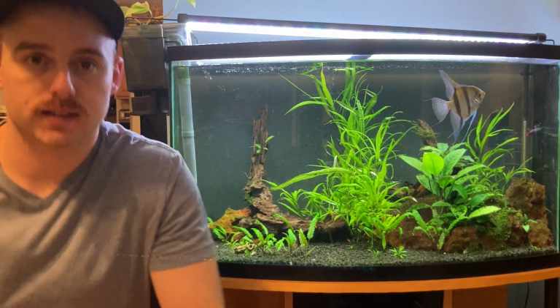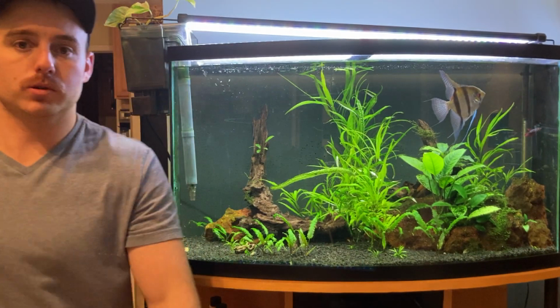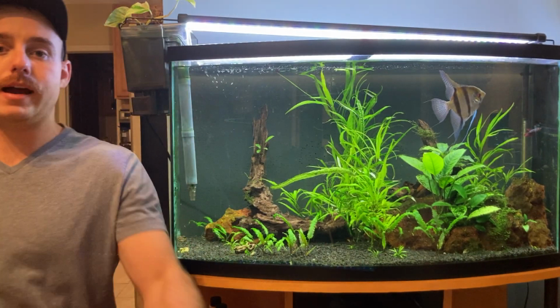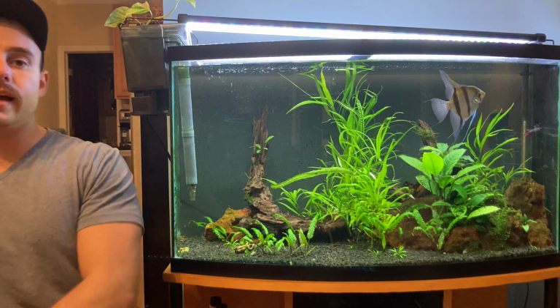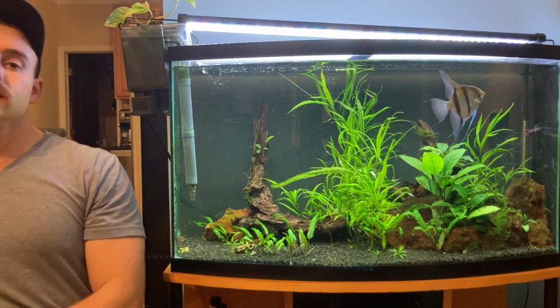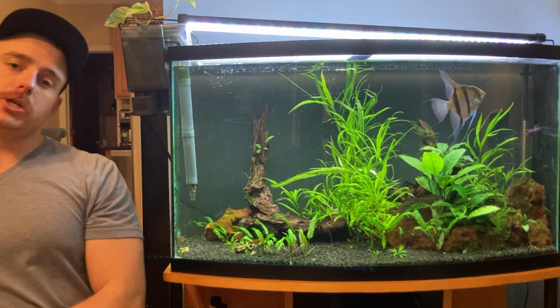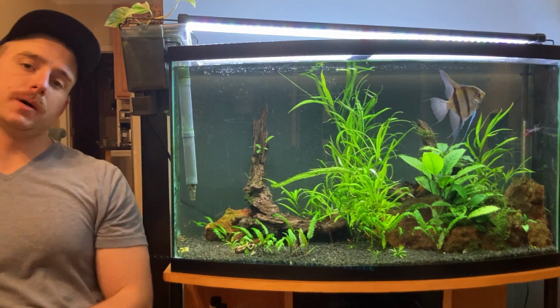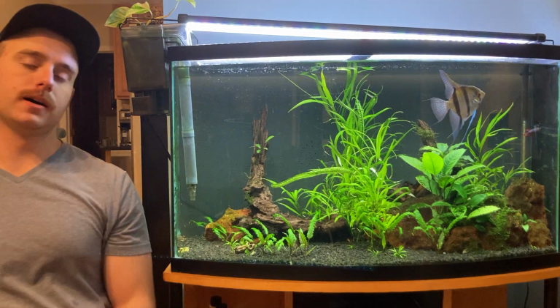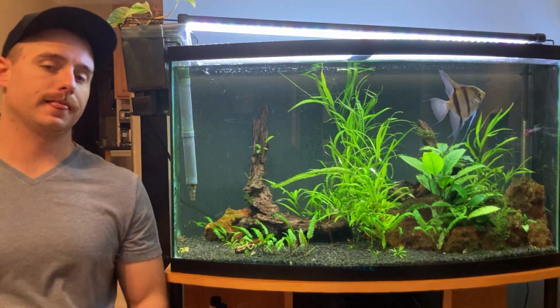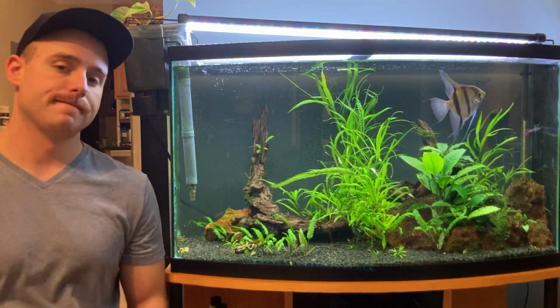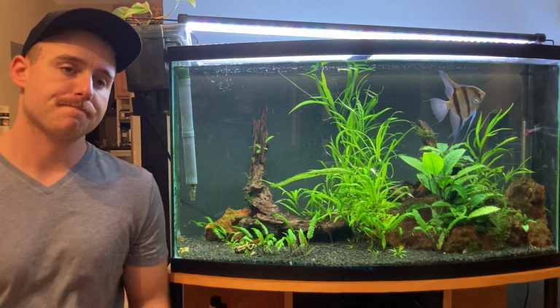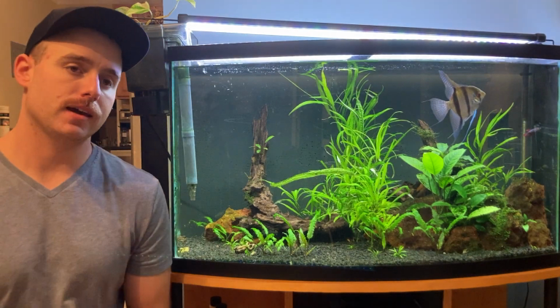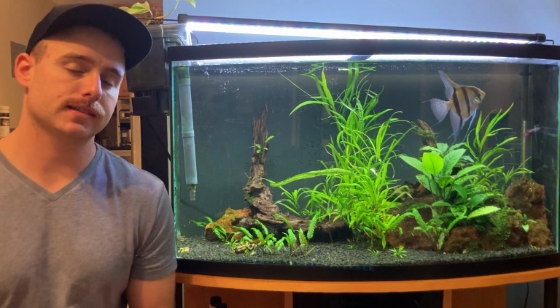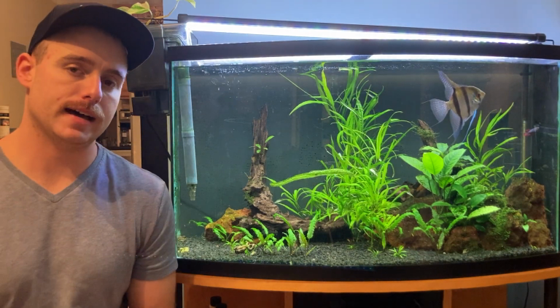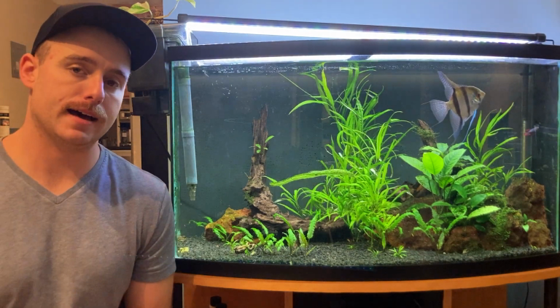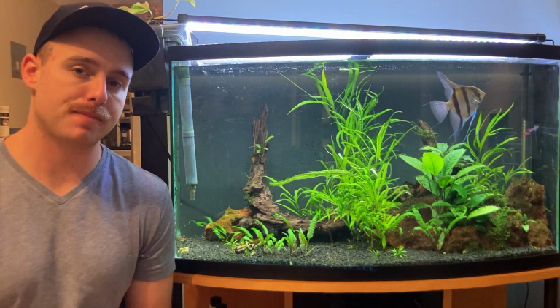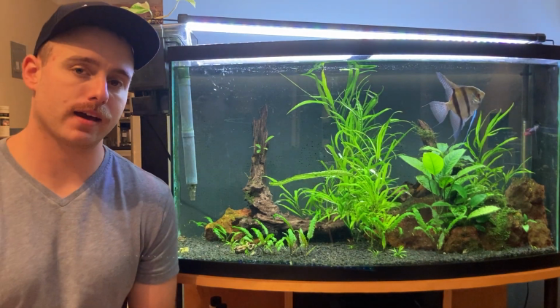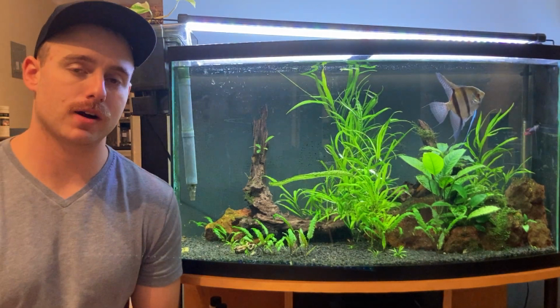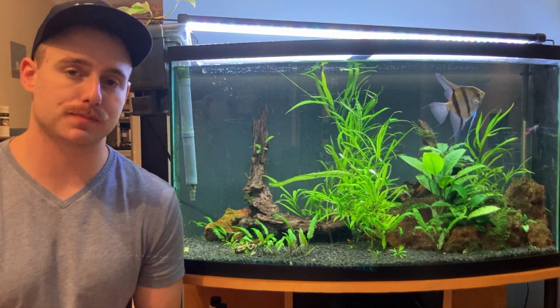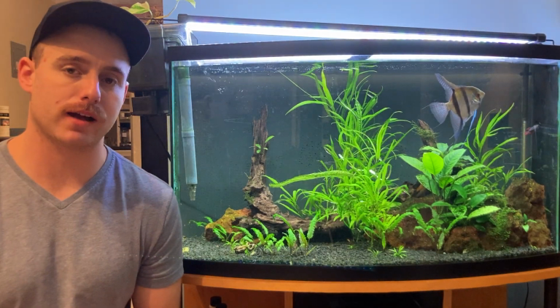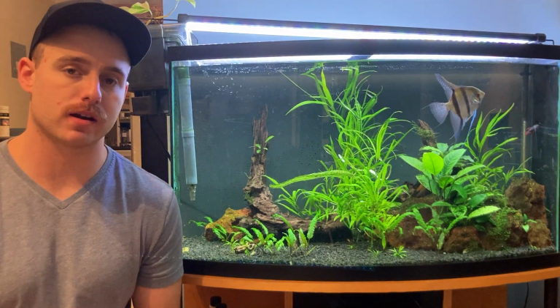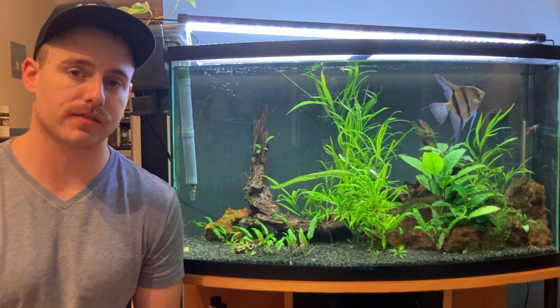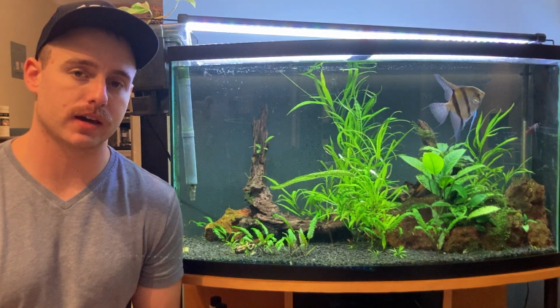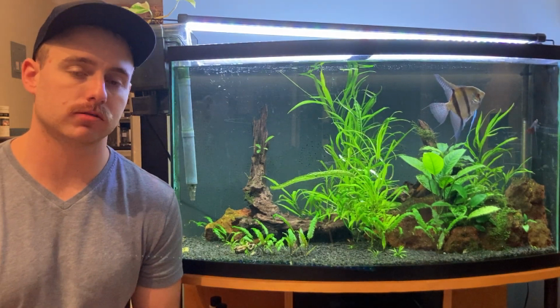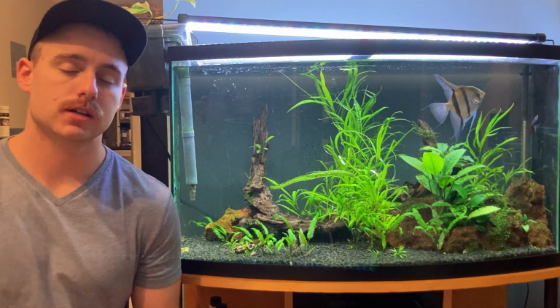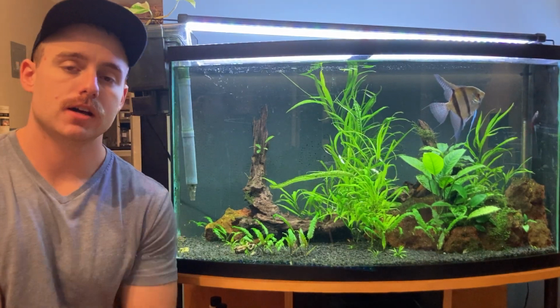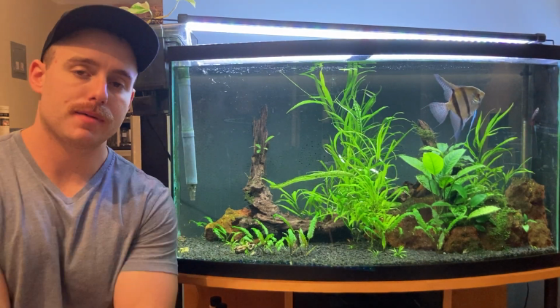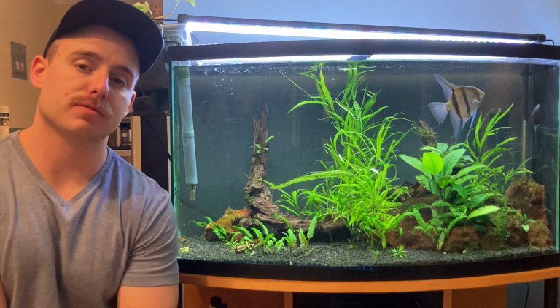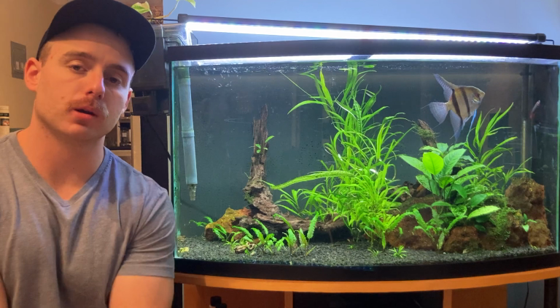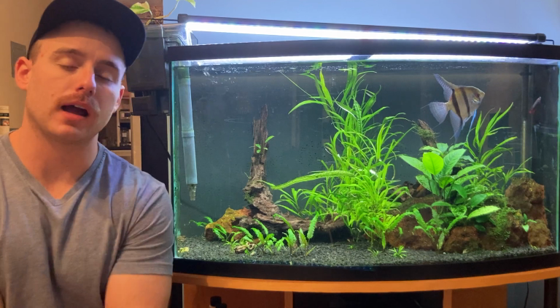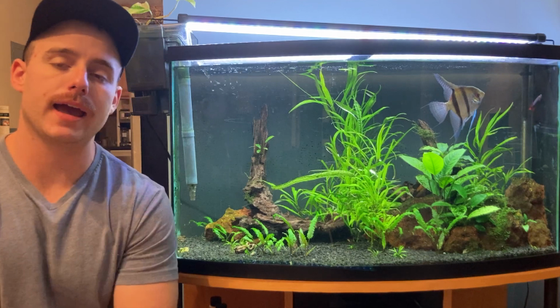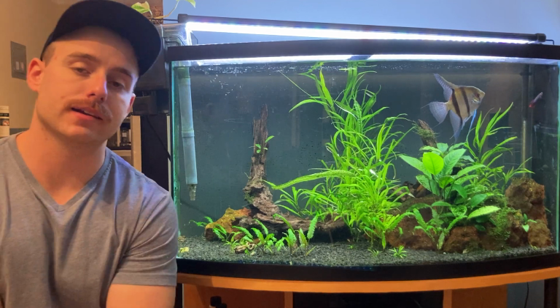What's crack-a-lackin' YouTube? It's Bang Aquatics back with another video, back from a long hiatus.